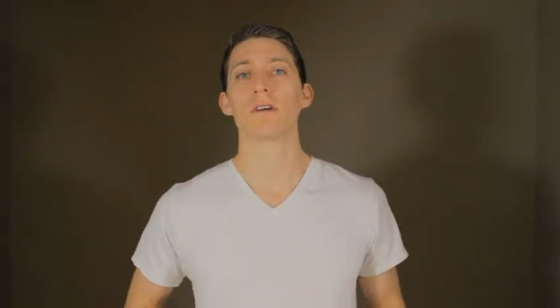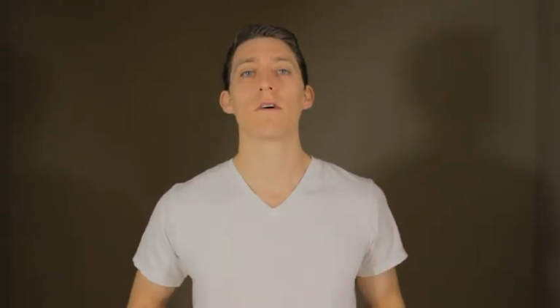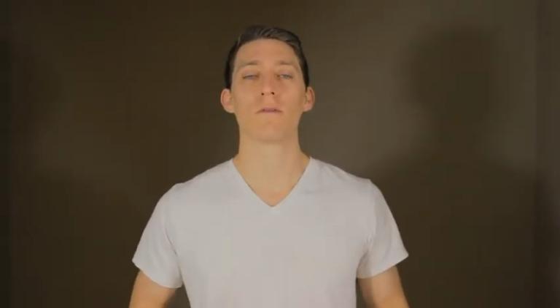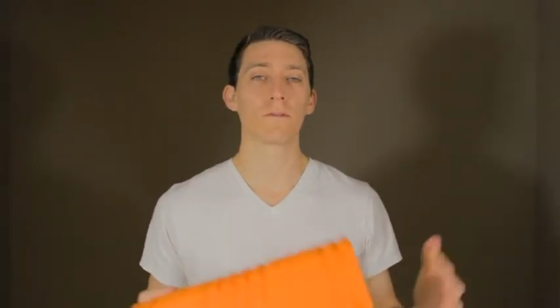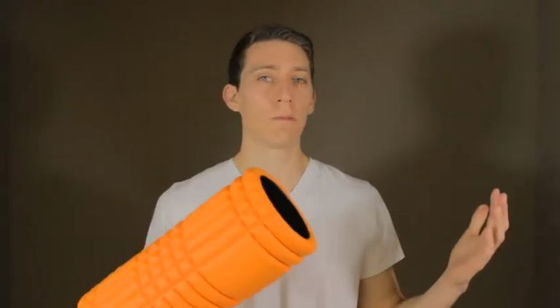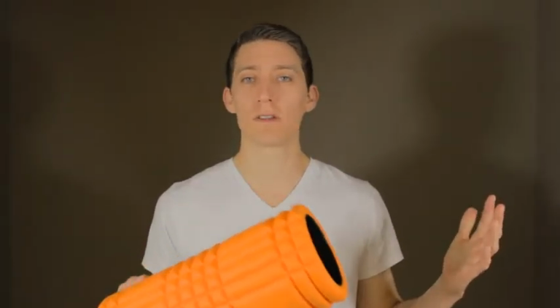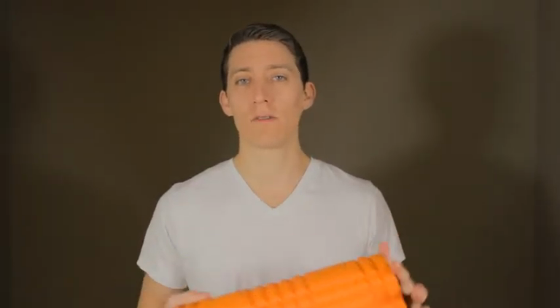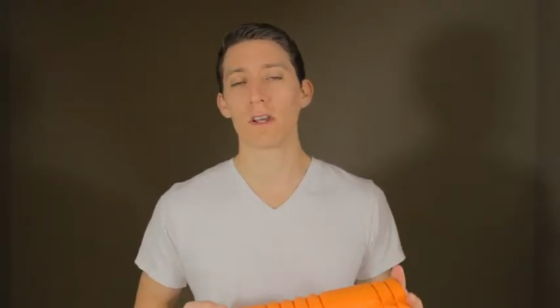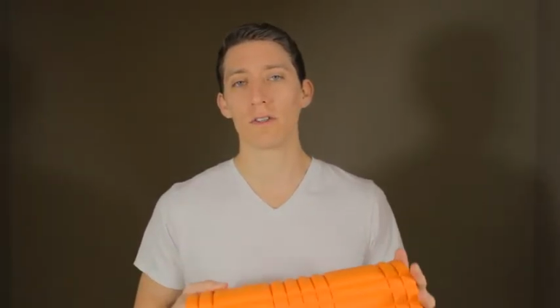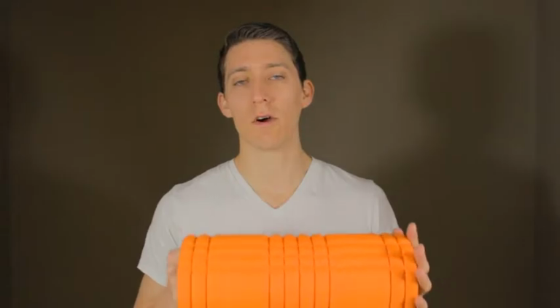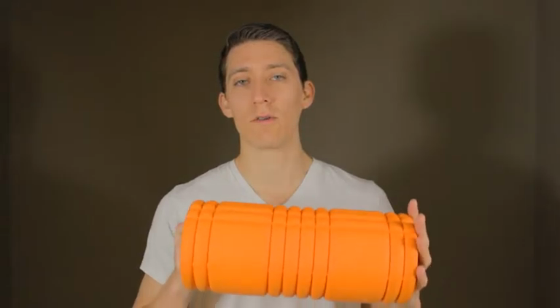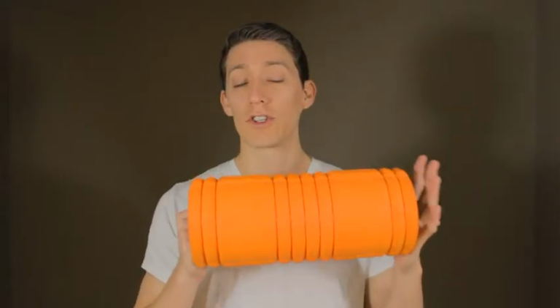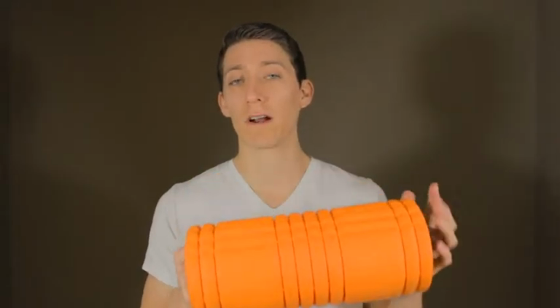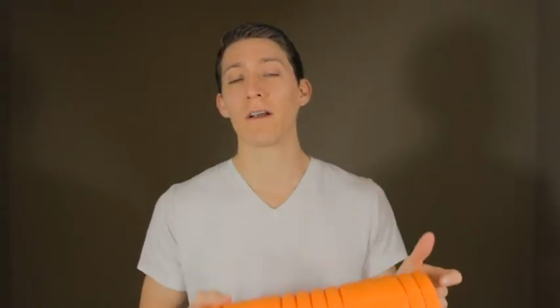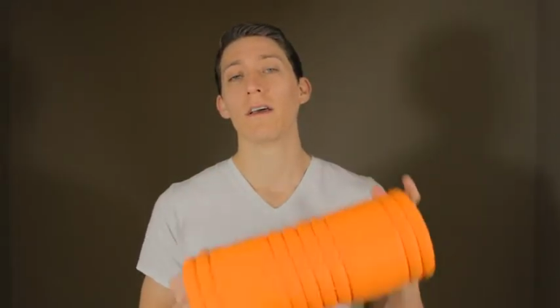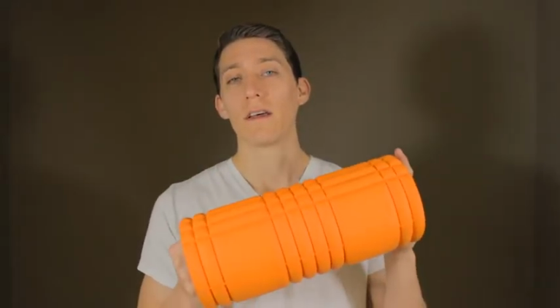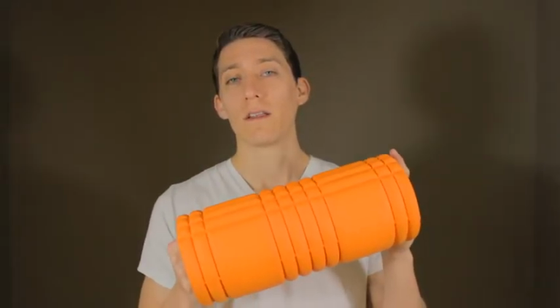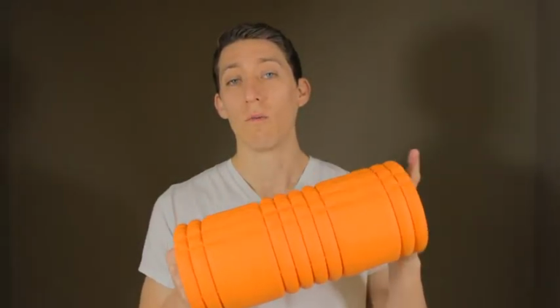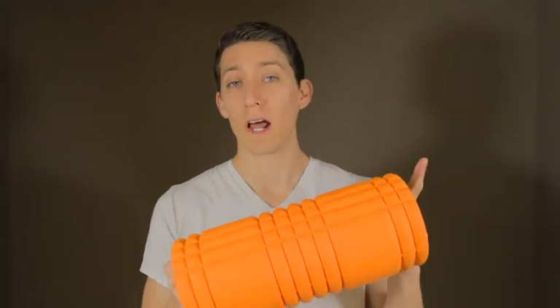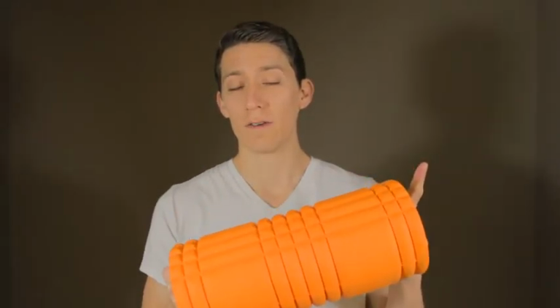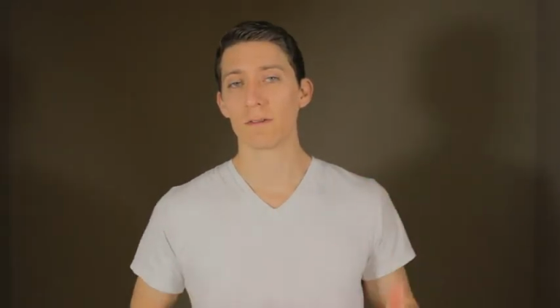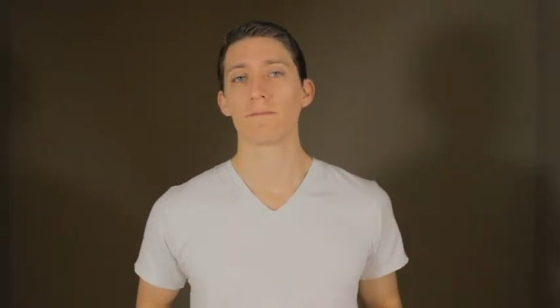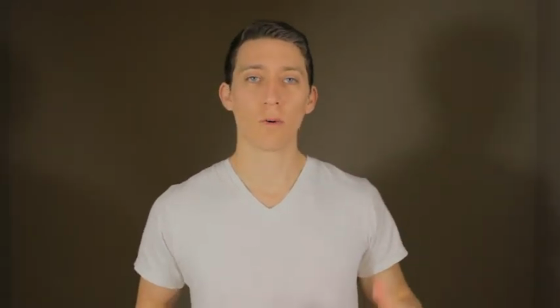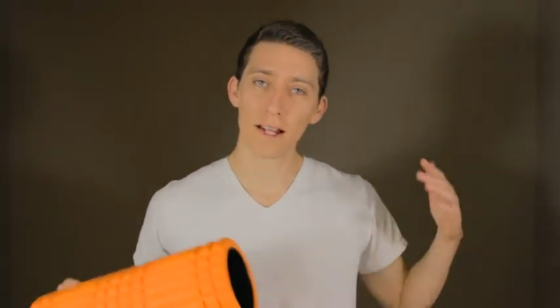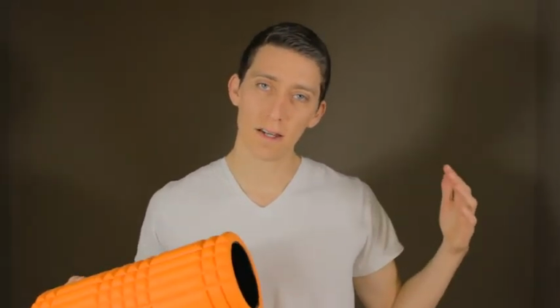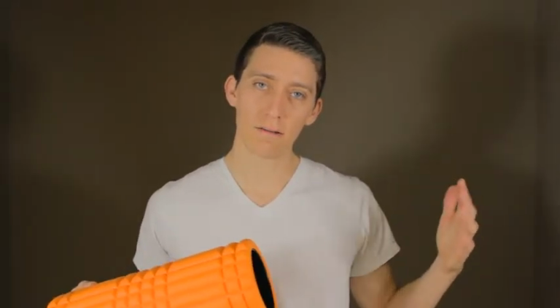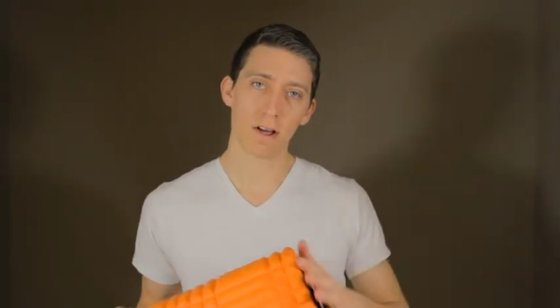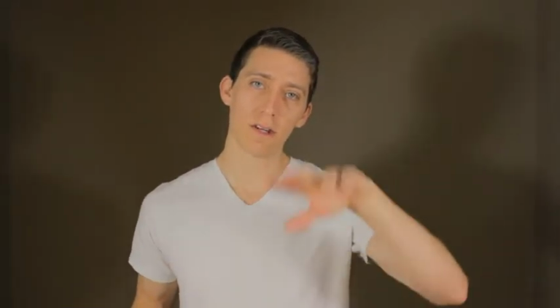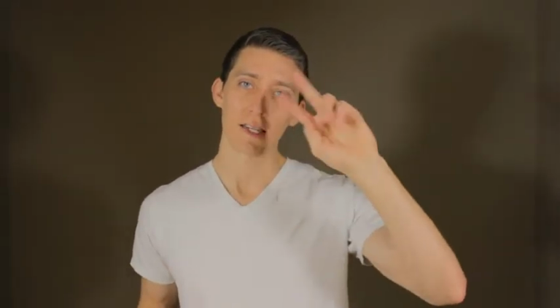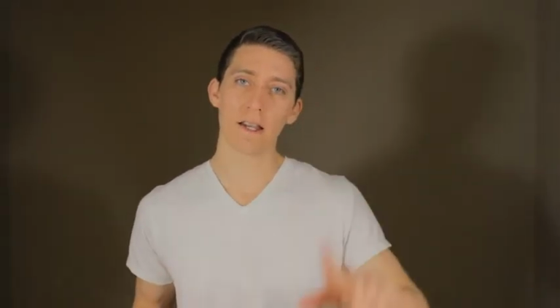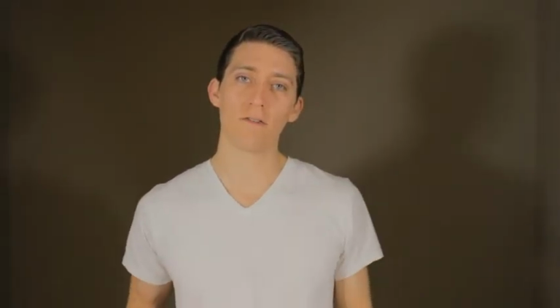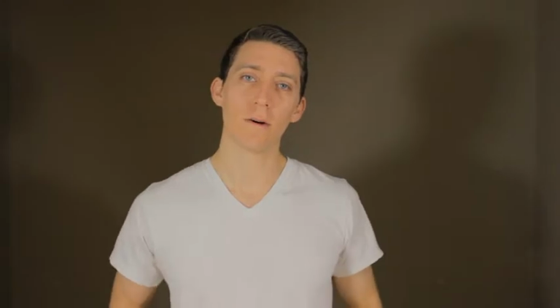I just made this quick video to share what I use. That's it — I'll see you guys in the next video.